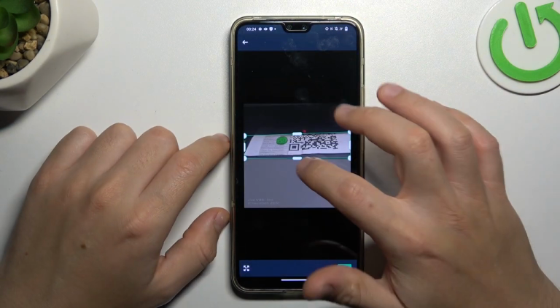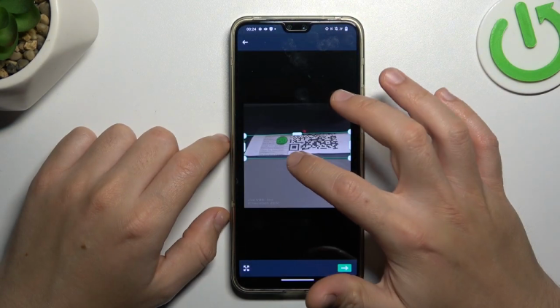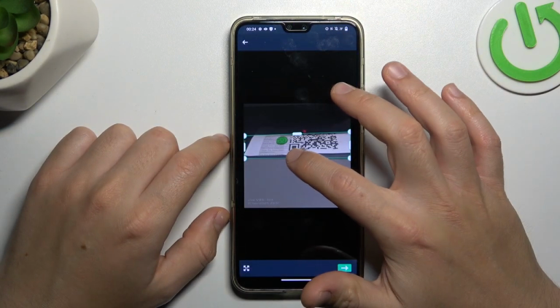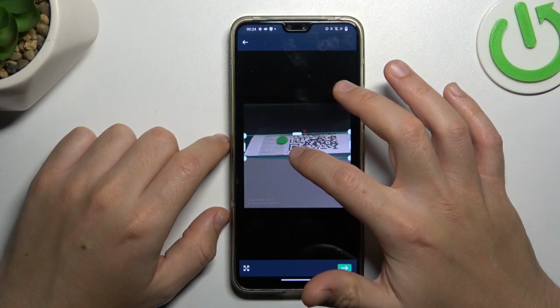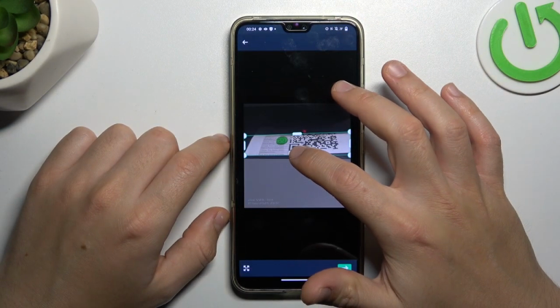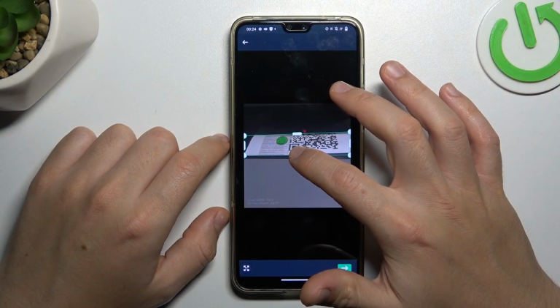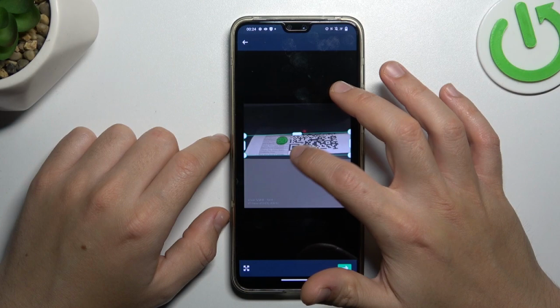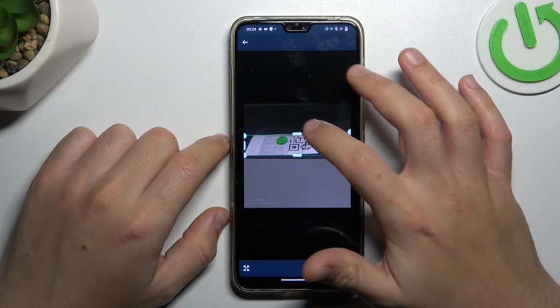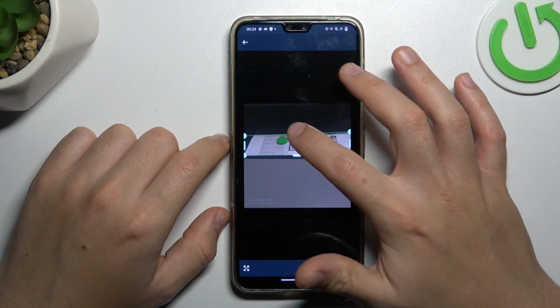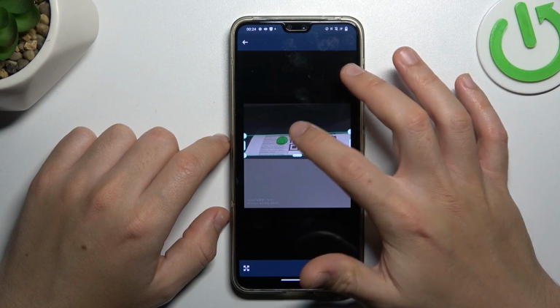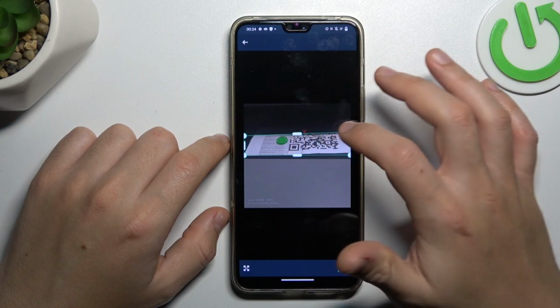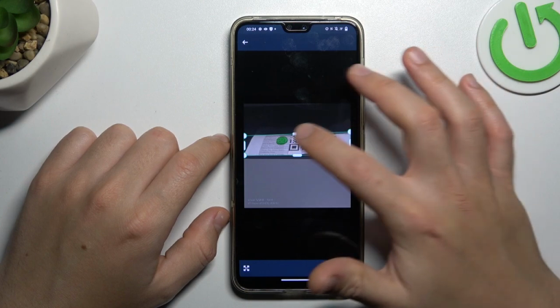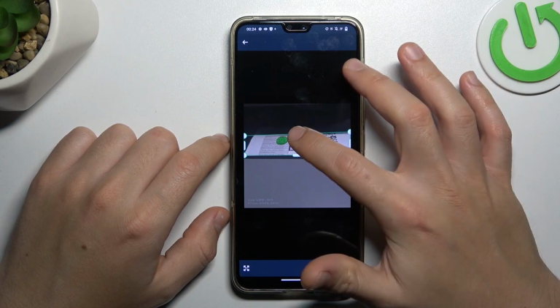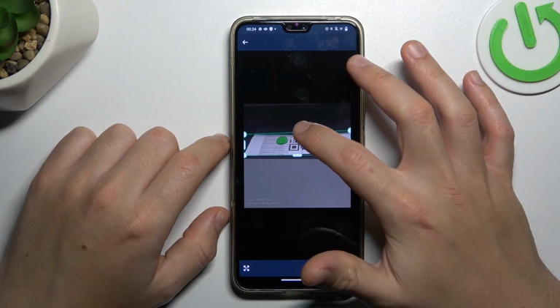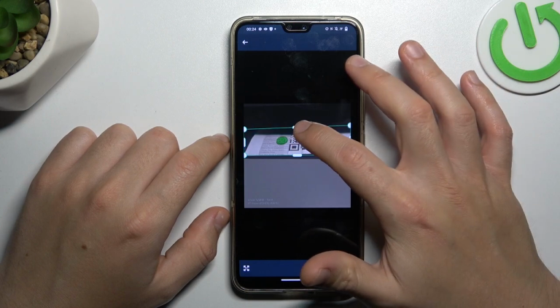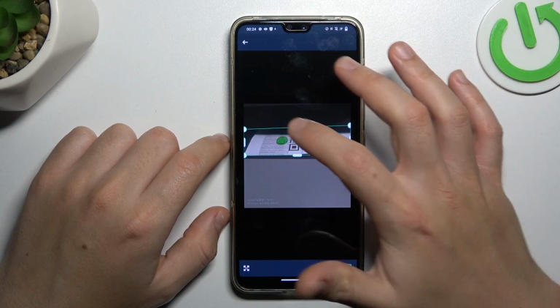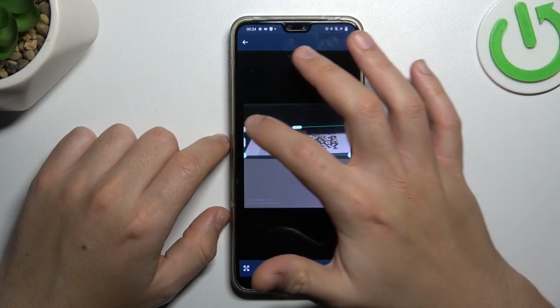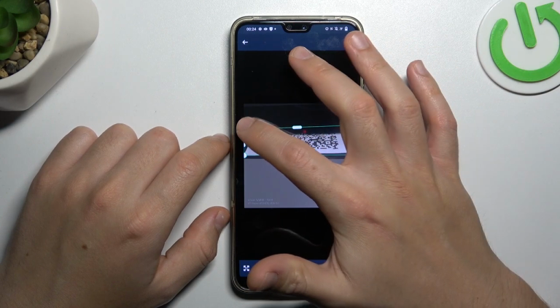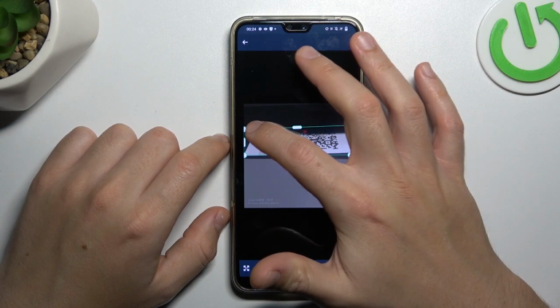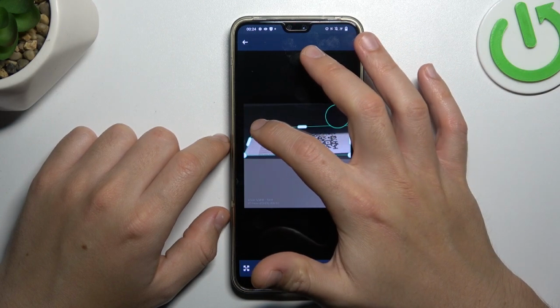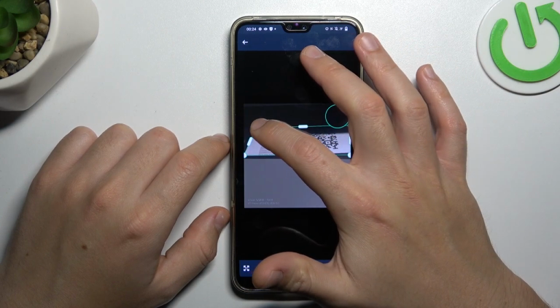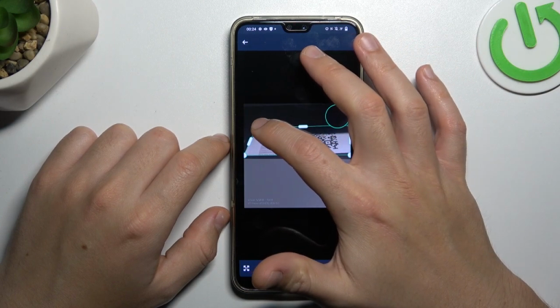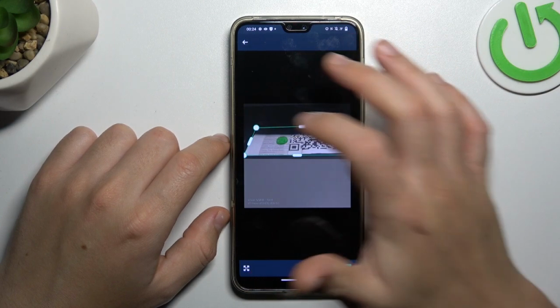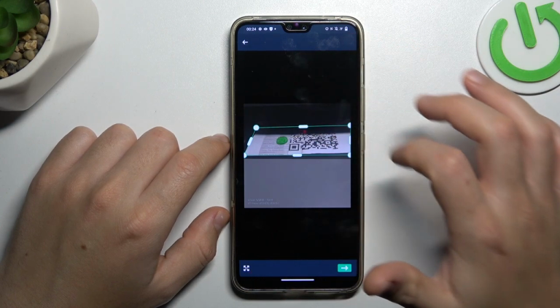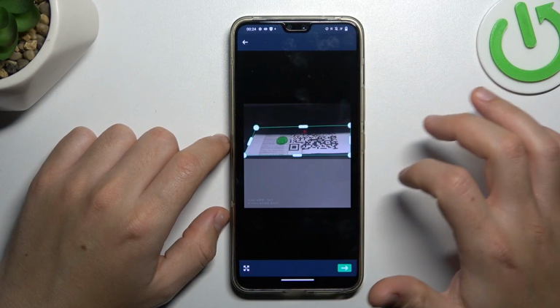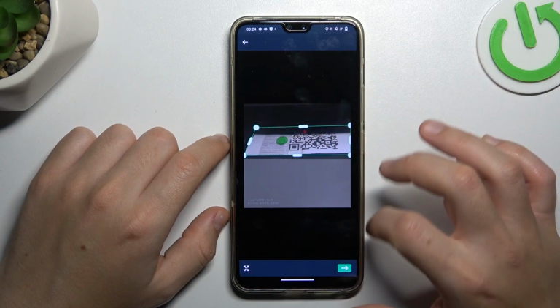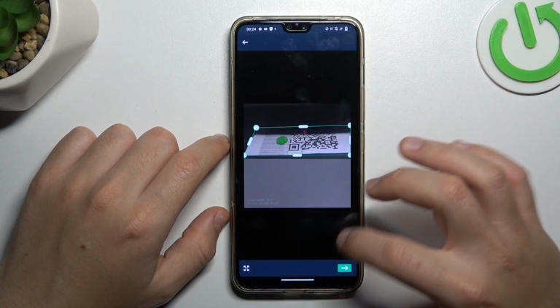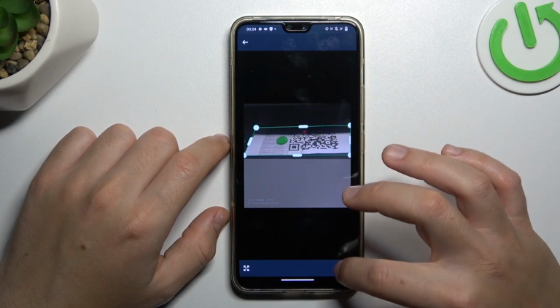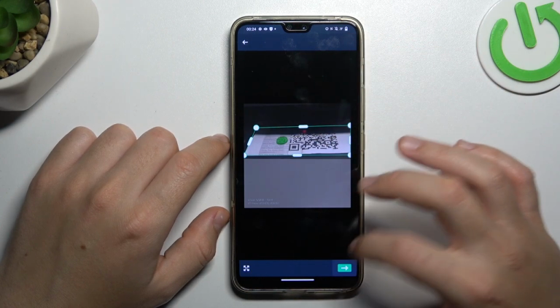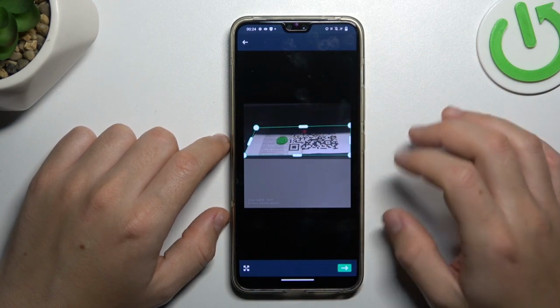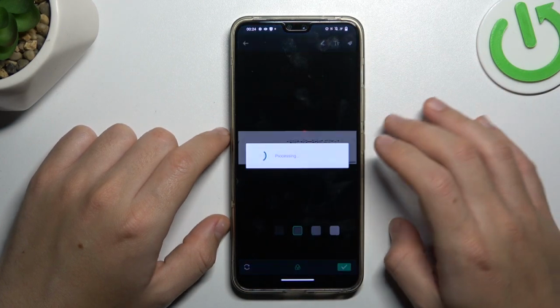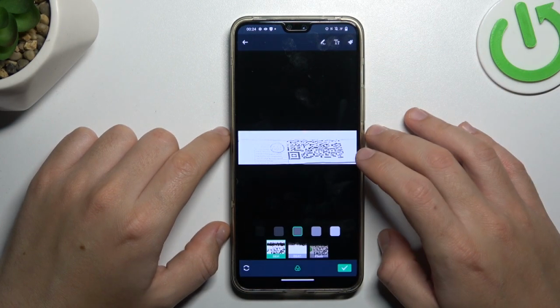Now you can adjust the shape to your document or the picture. And if you are ready, click on the arrow icon.